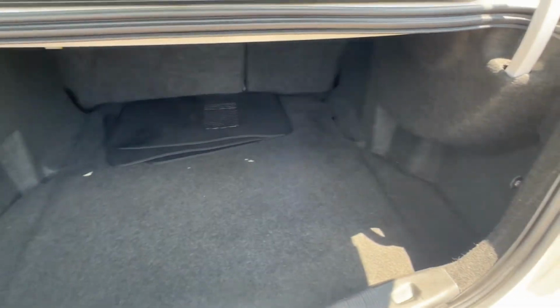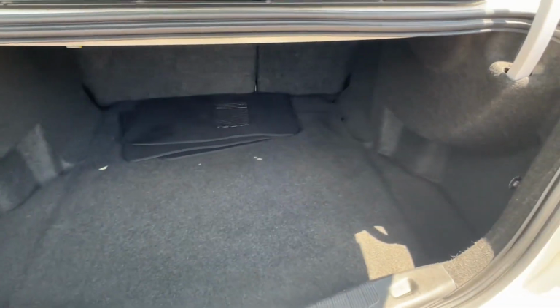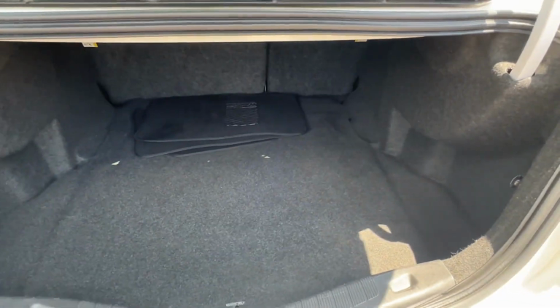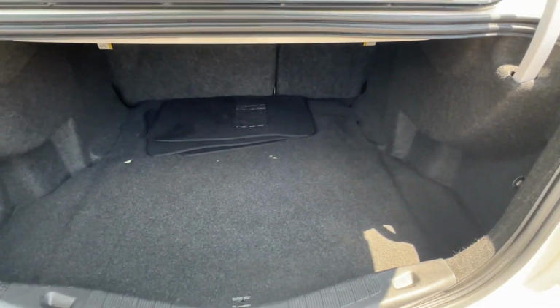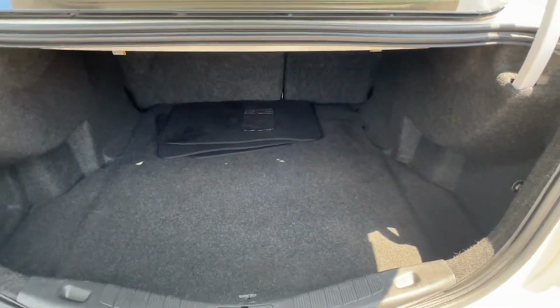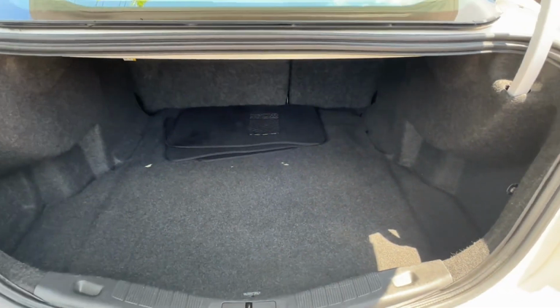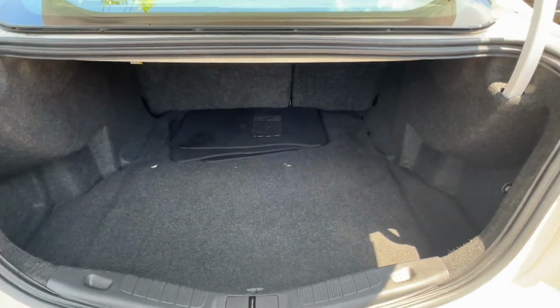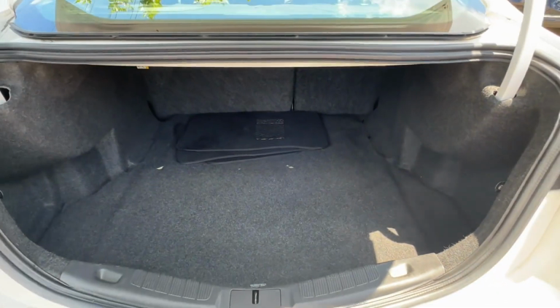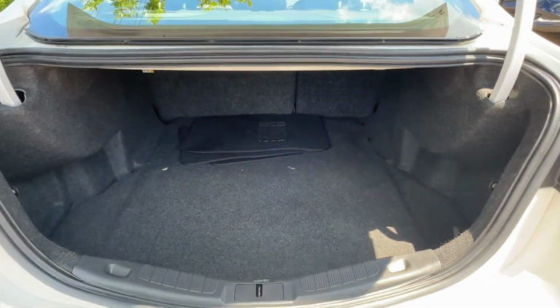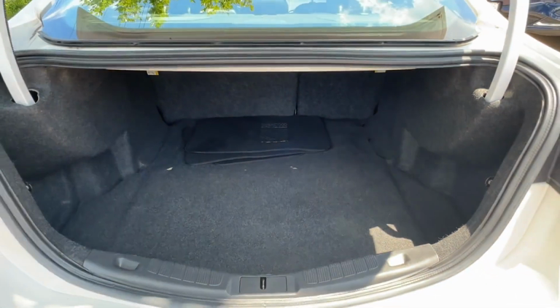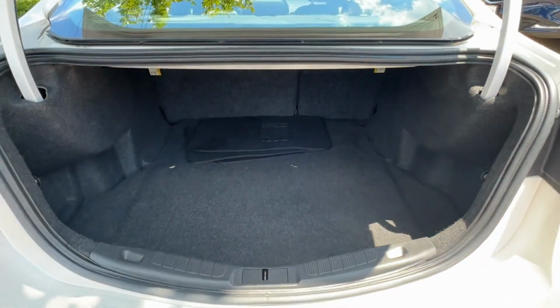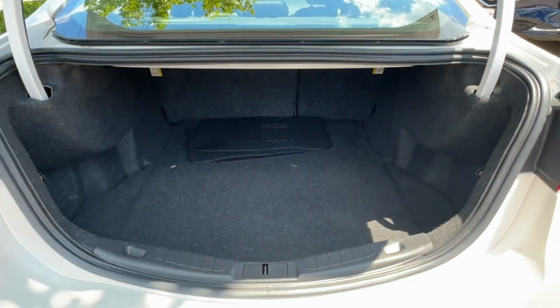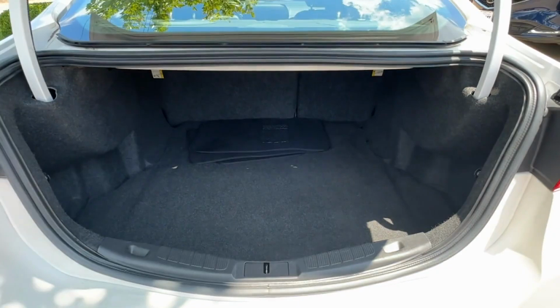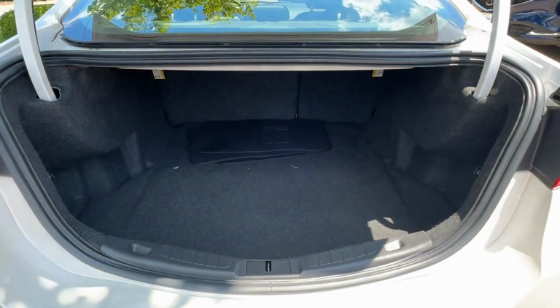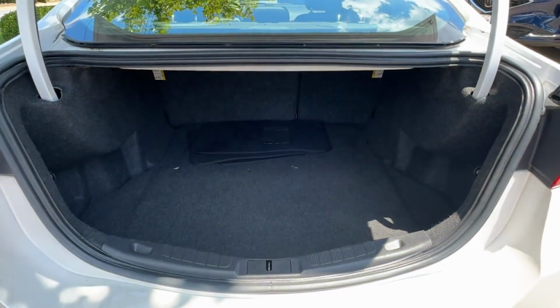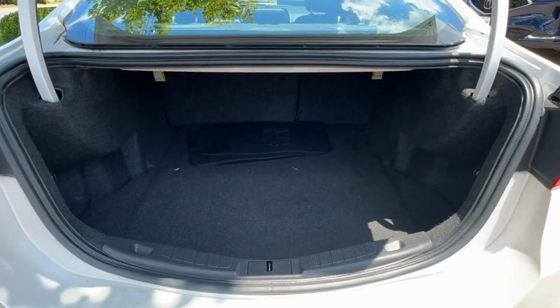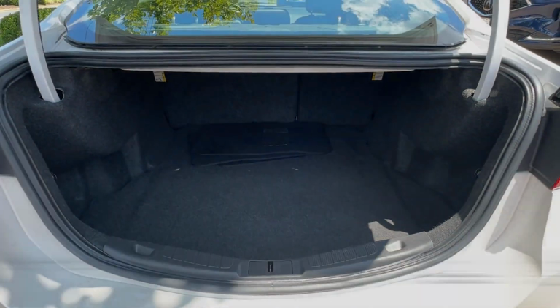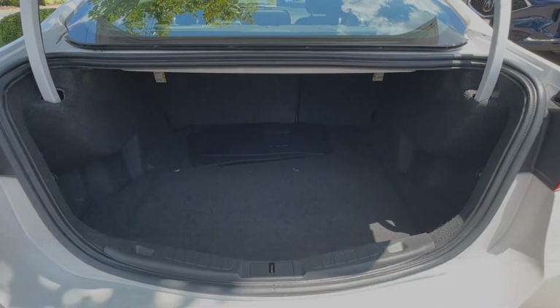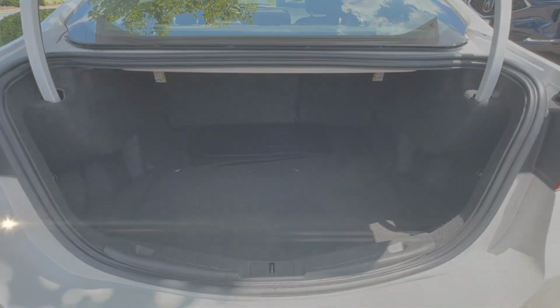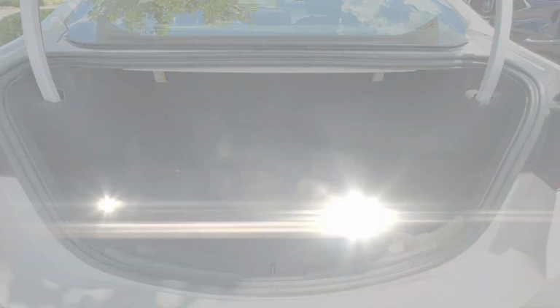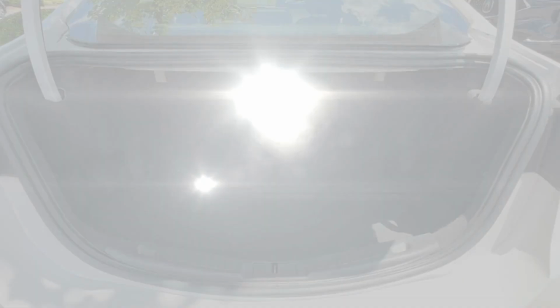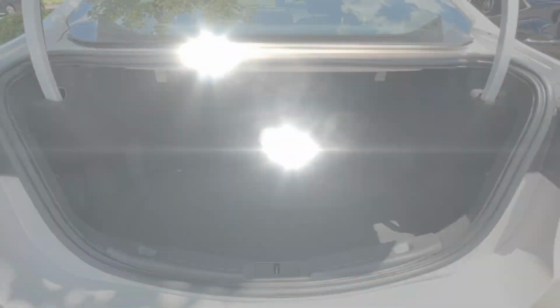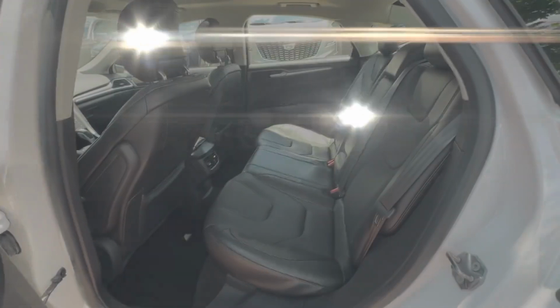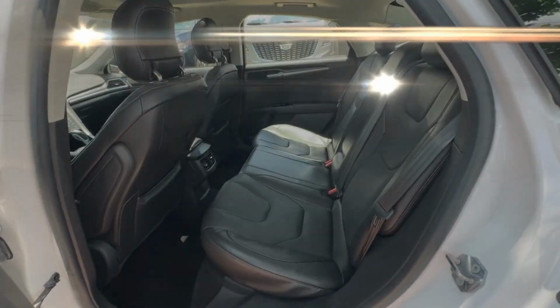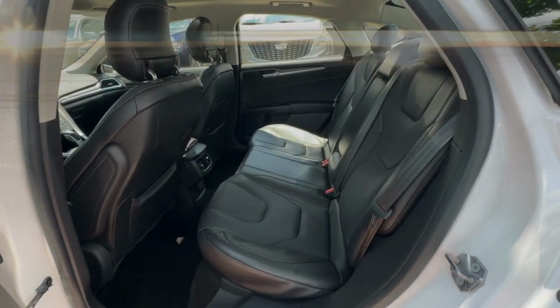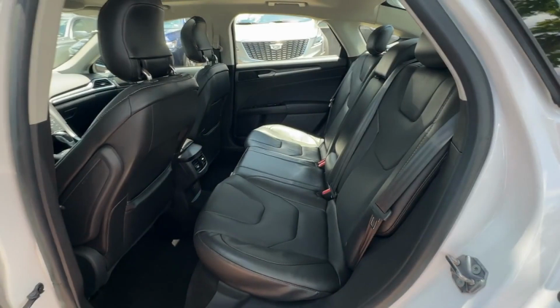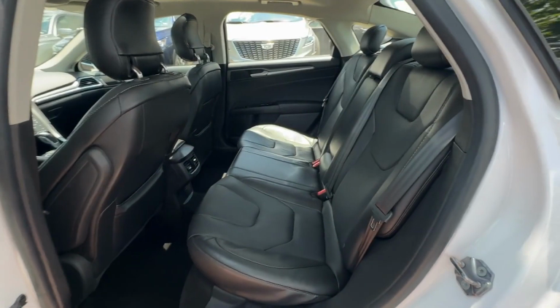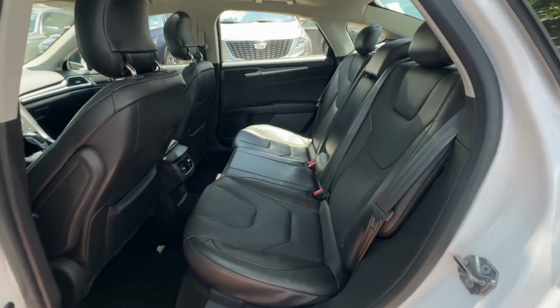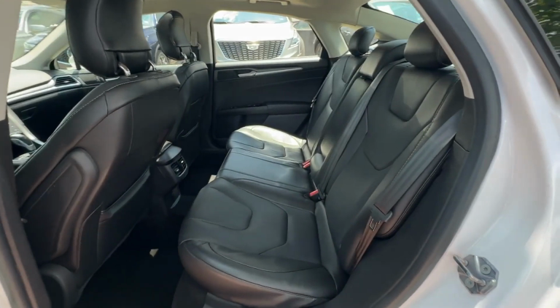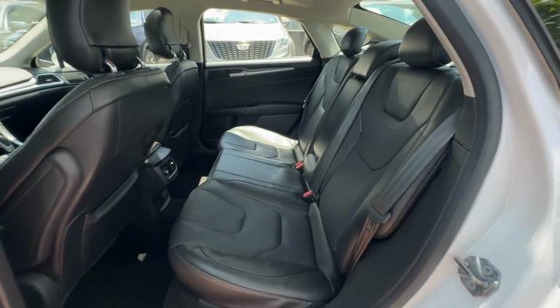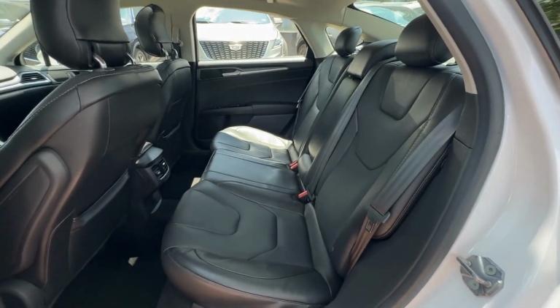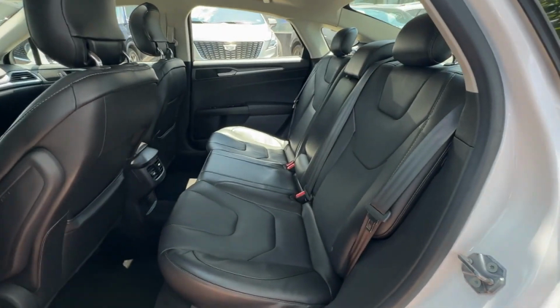Backup camera, memory seat. Visit us today — your dream car is waiting.